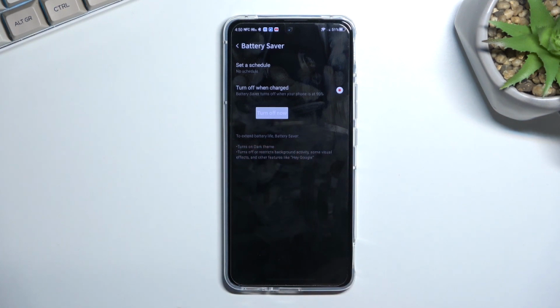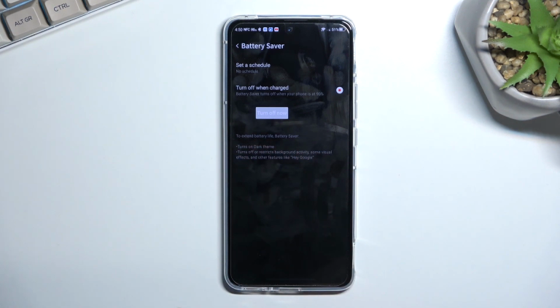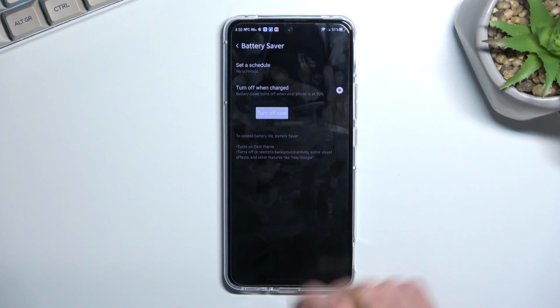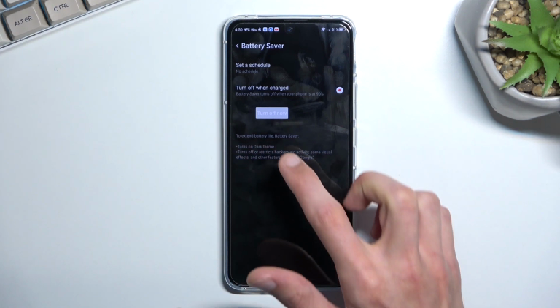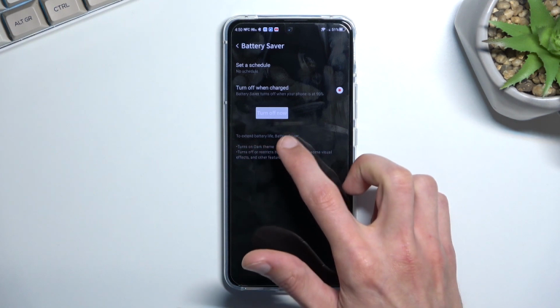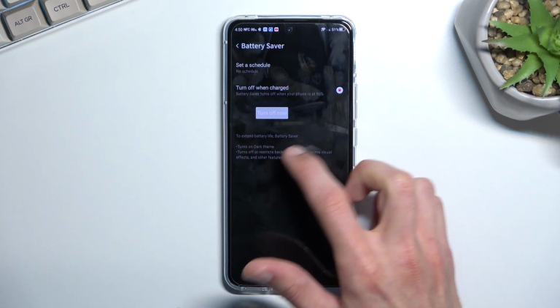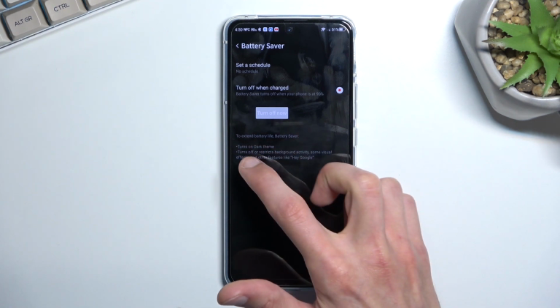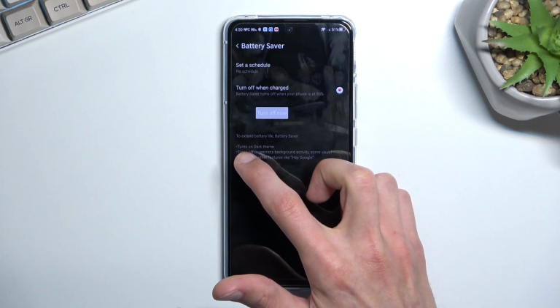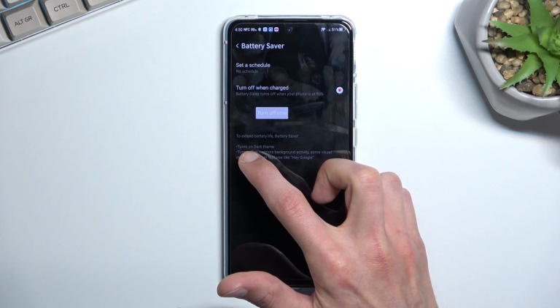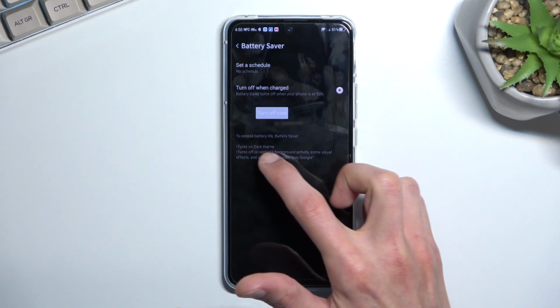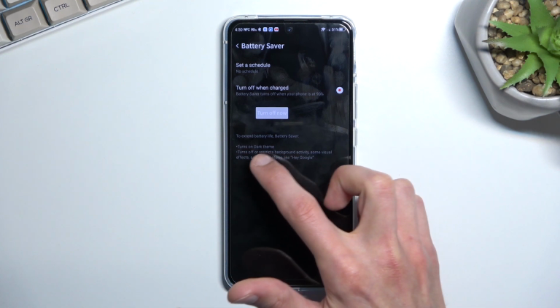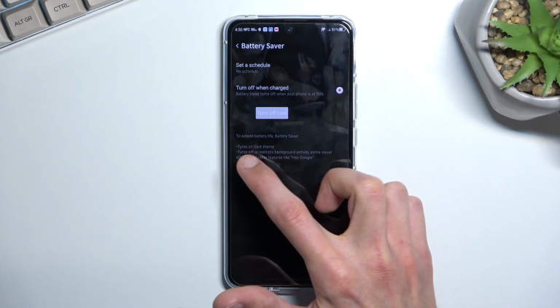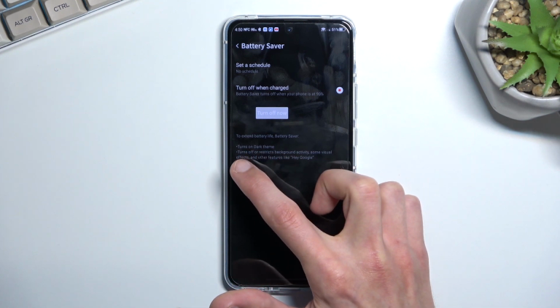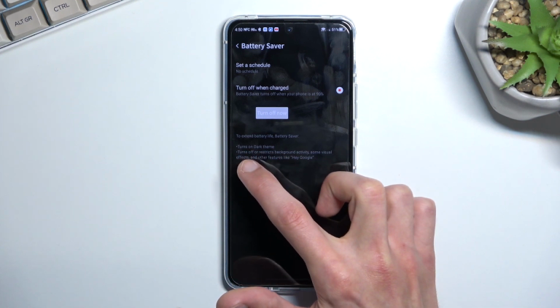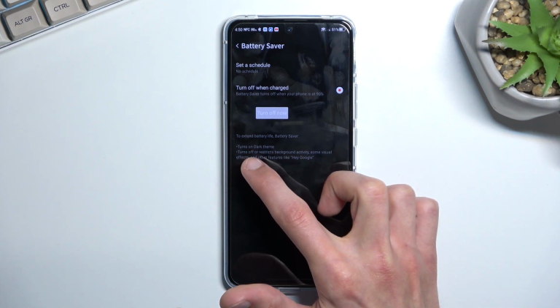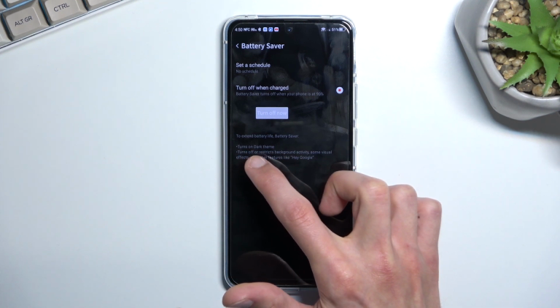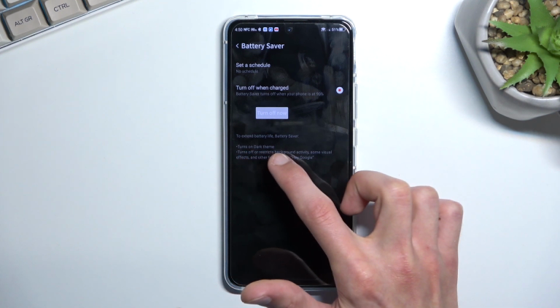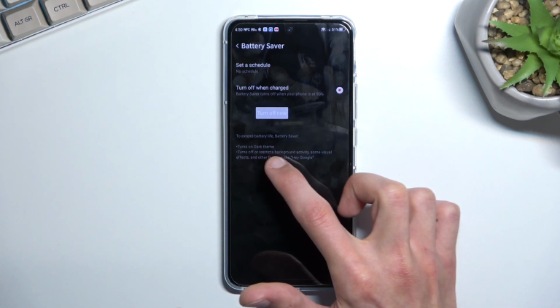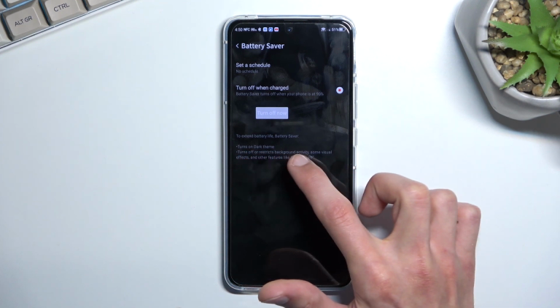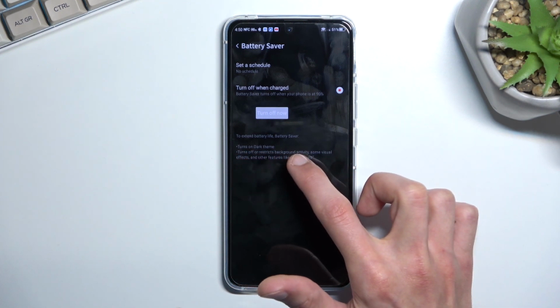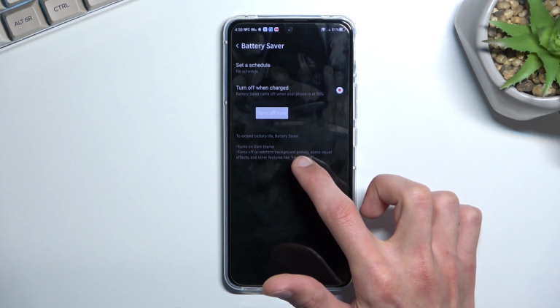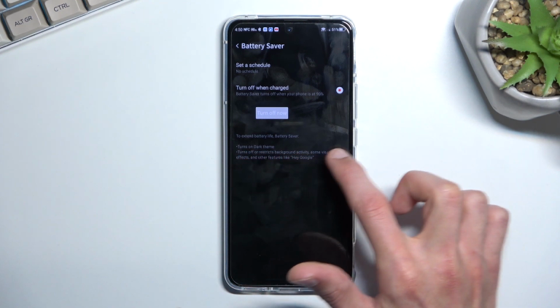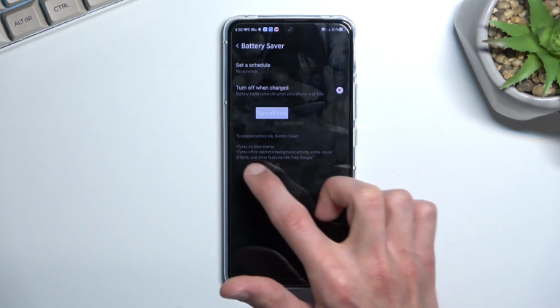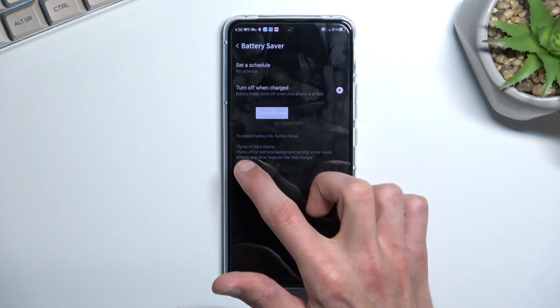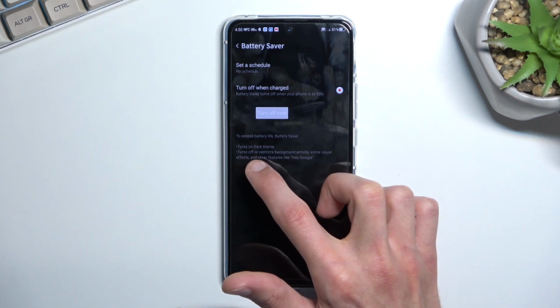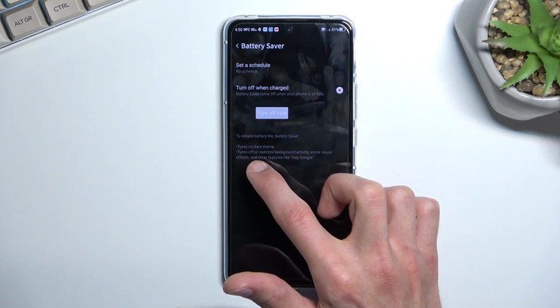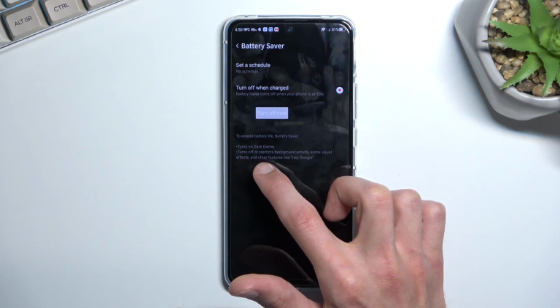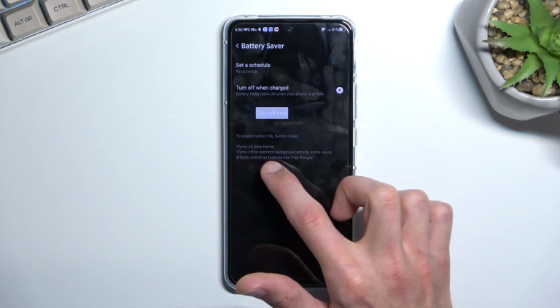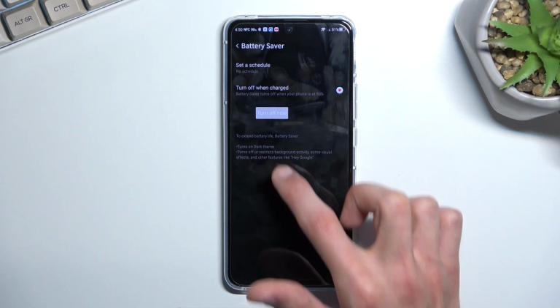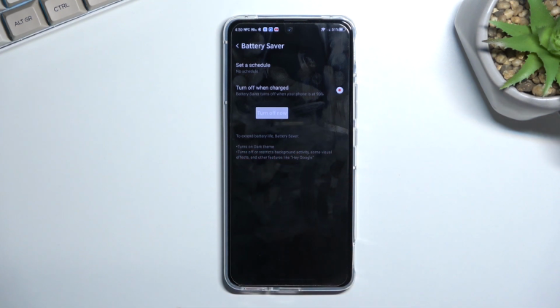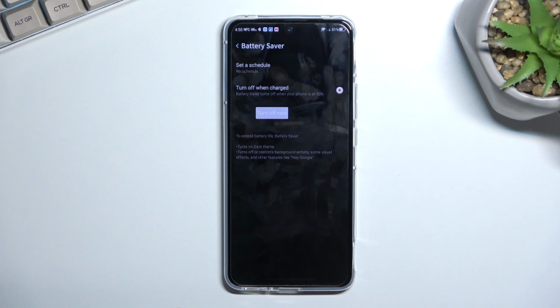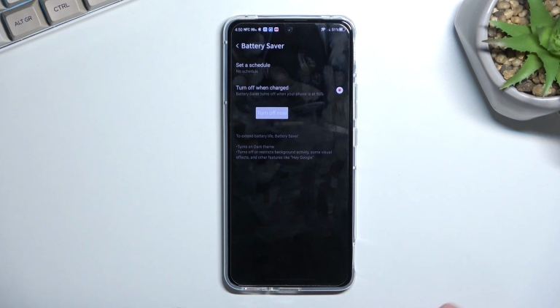So to extend battery life, battery saver will turn on dark theme, turn off and restrict background activities, some visual effects, and other features like Hey Google.